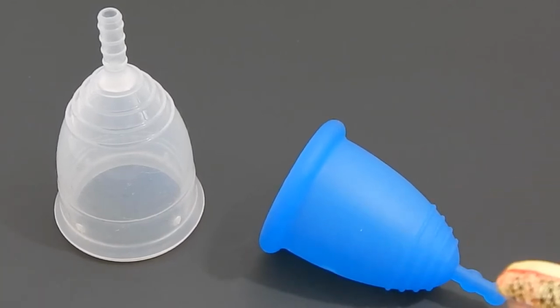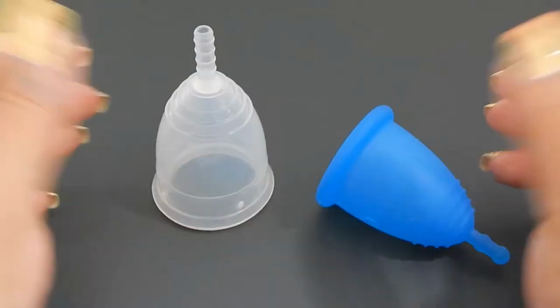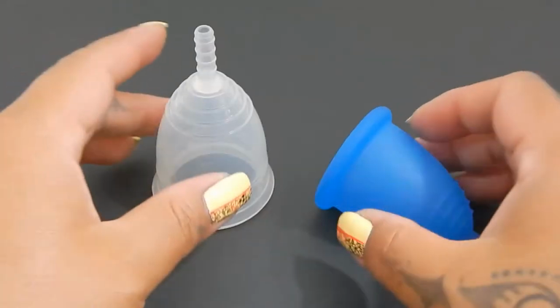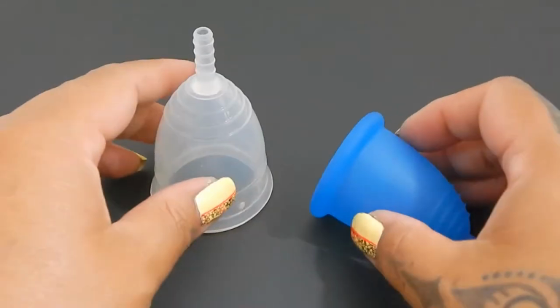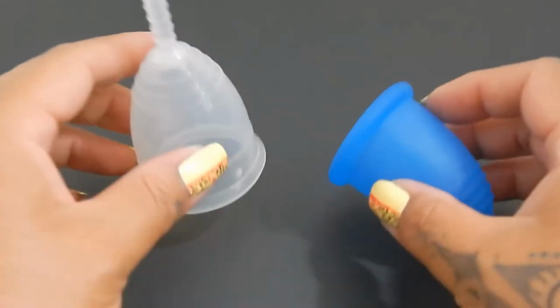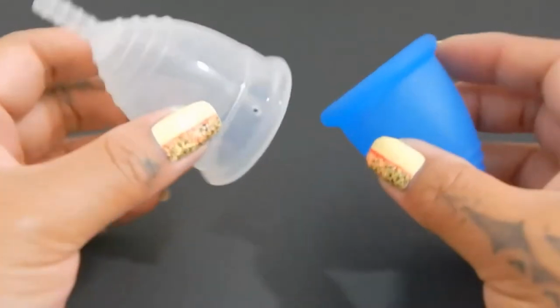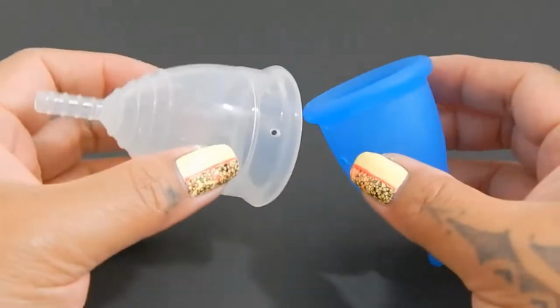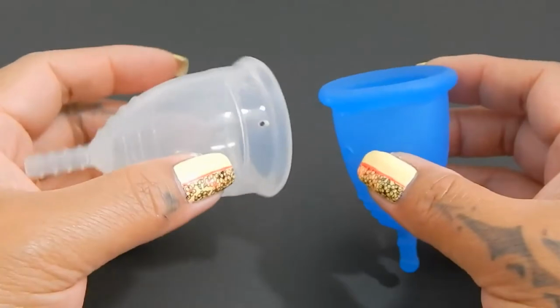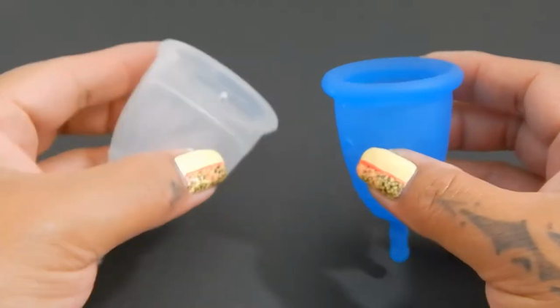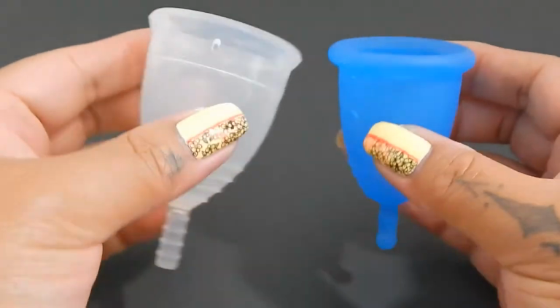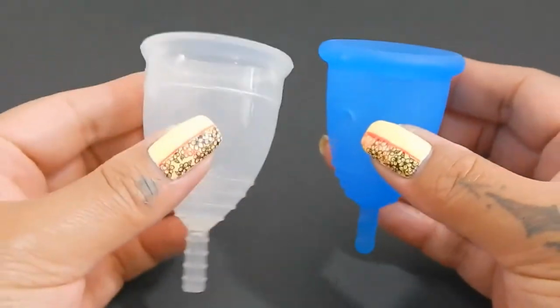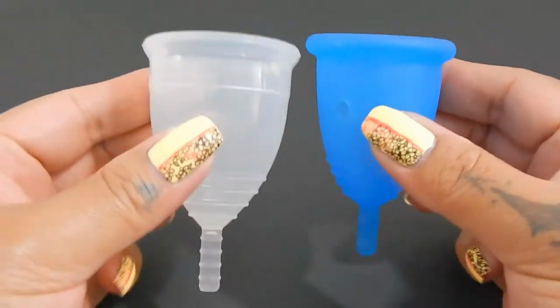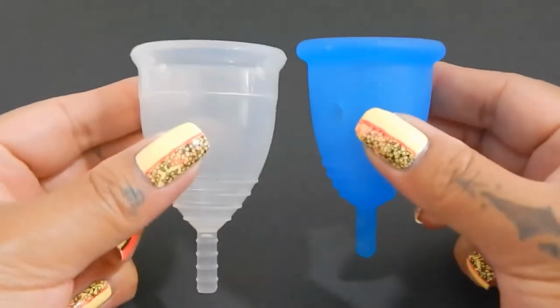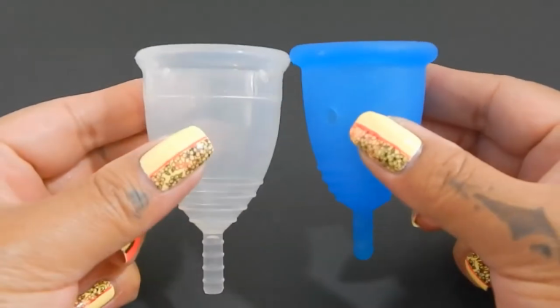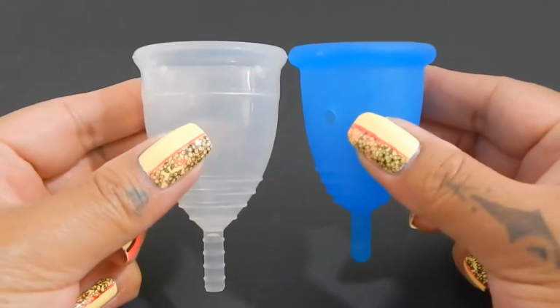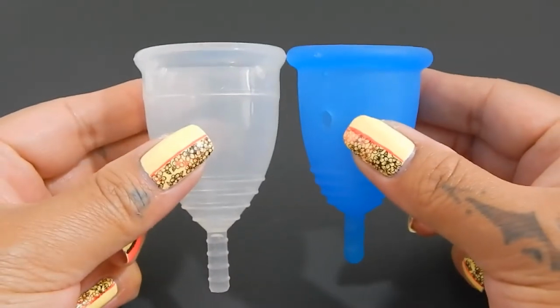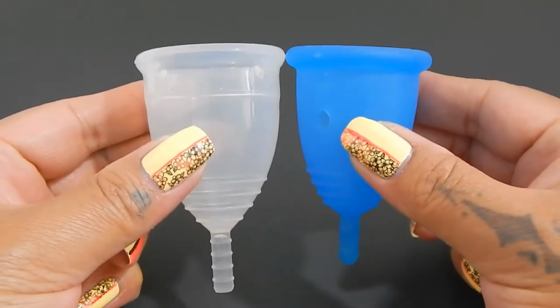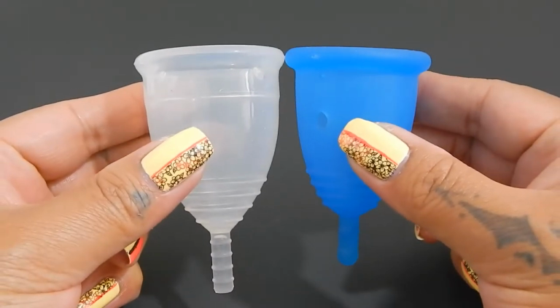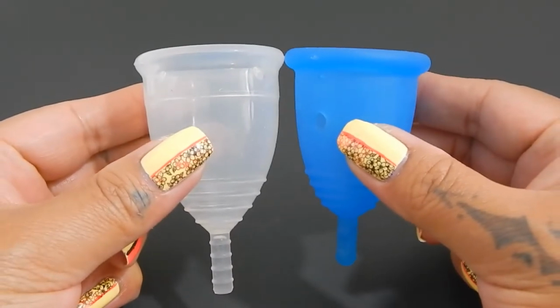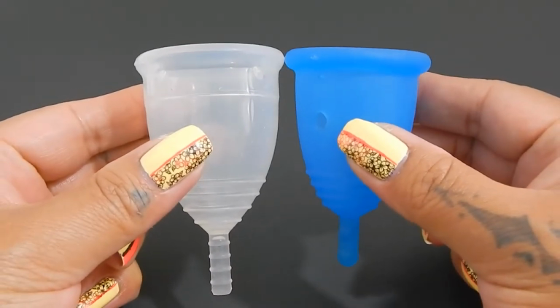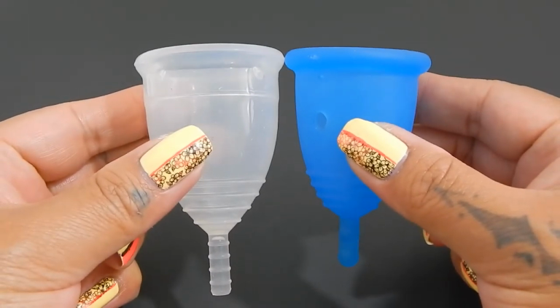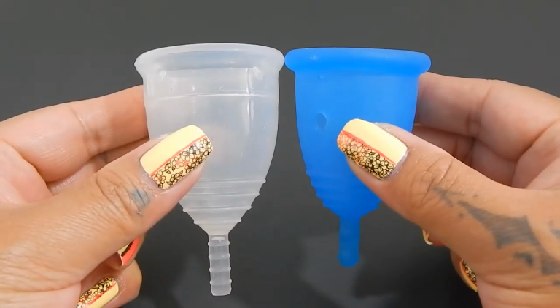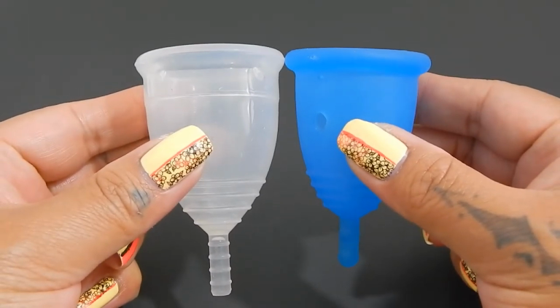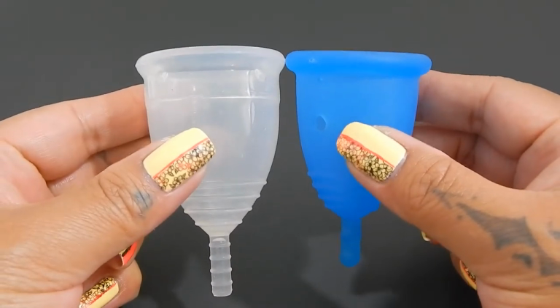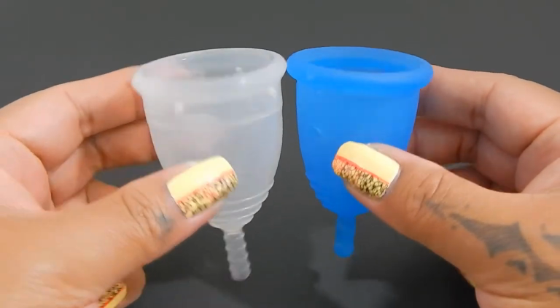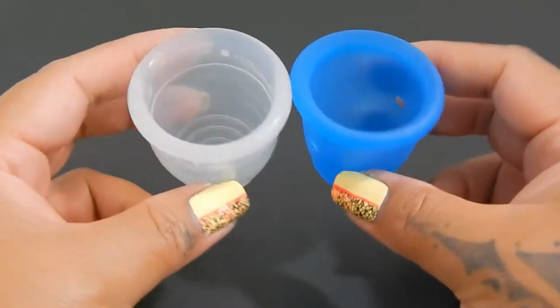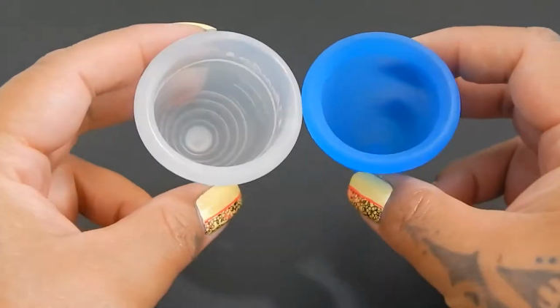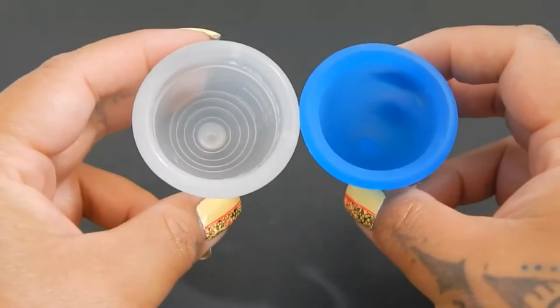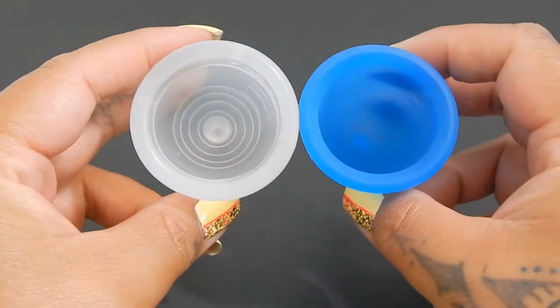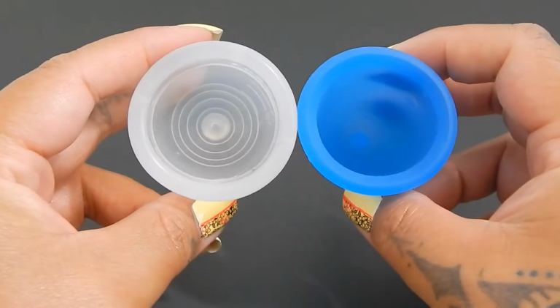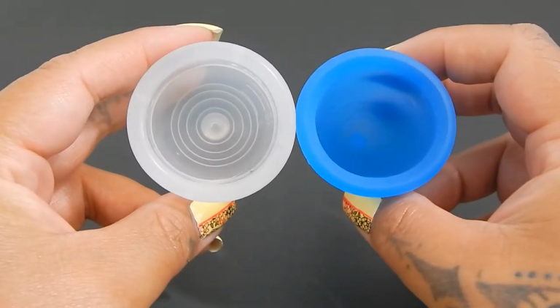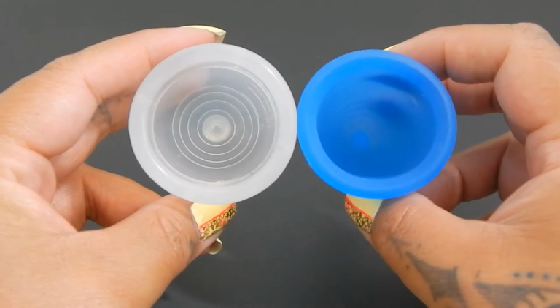I'm going to place both of these cups in the palms of my hands, give them a squish, swap hands, give them a squish again, and then compare the rims.